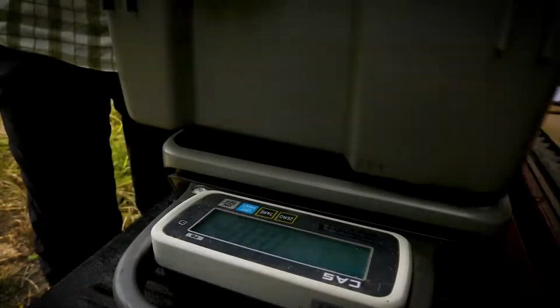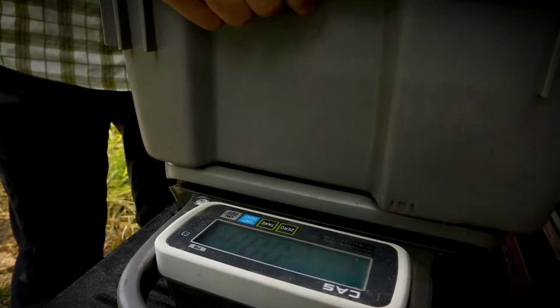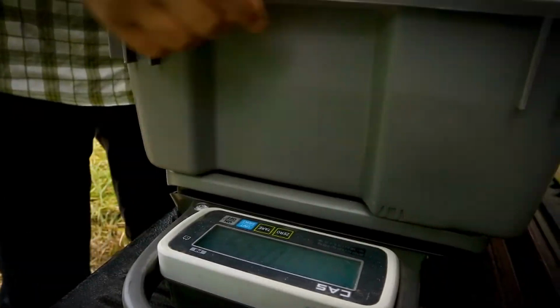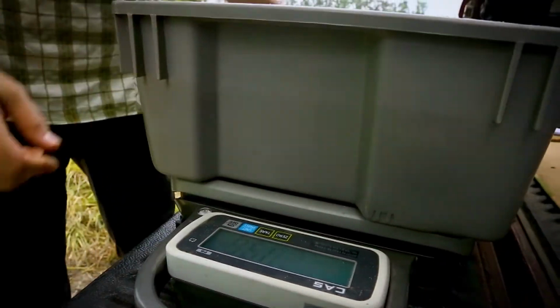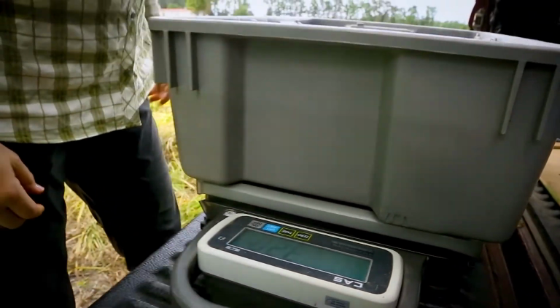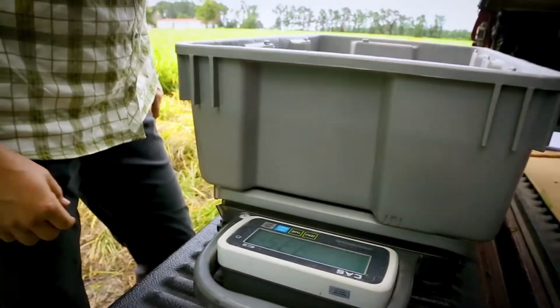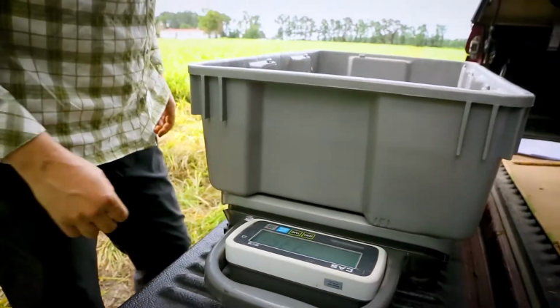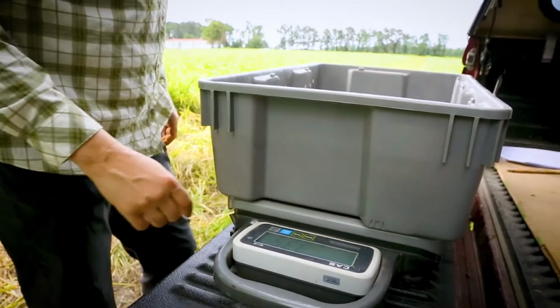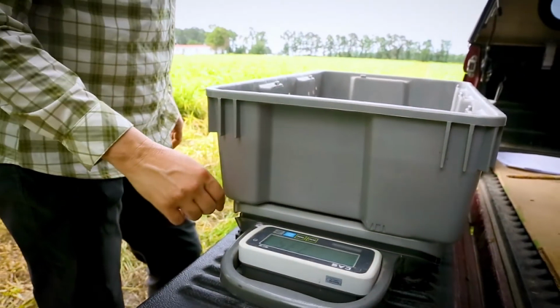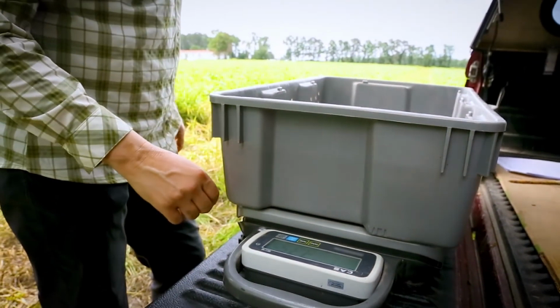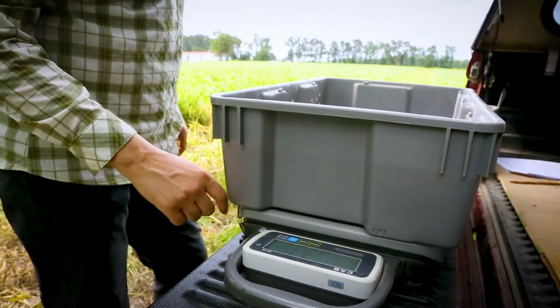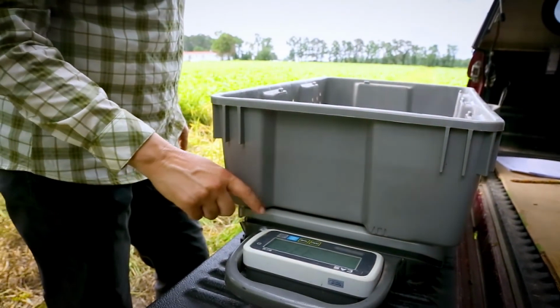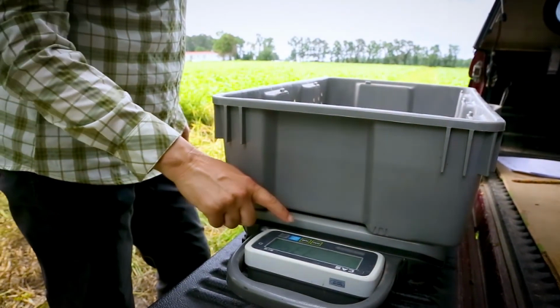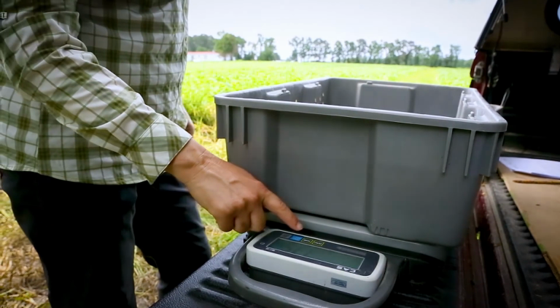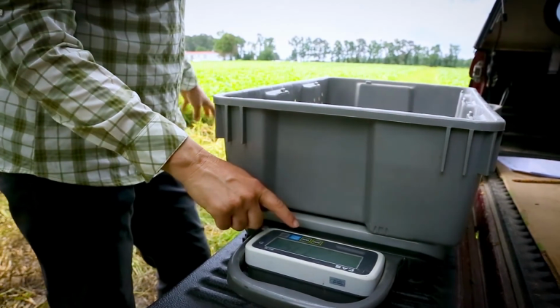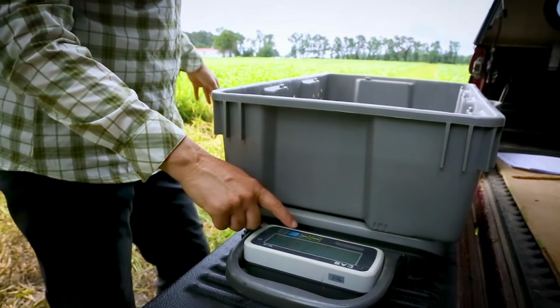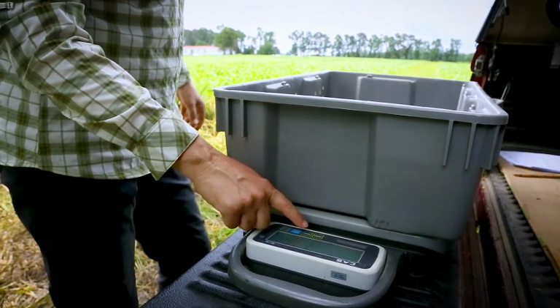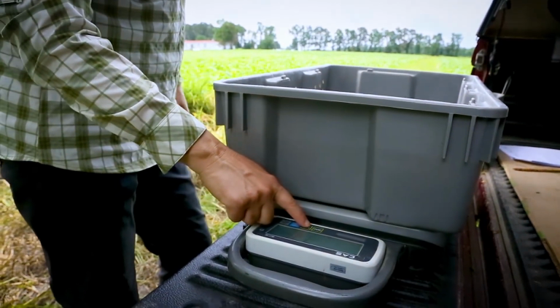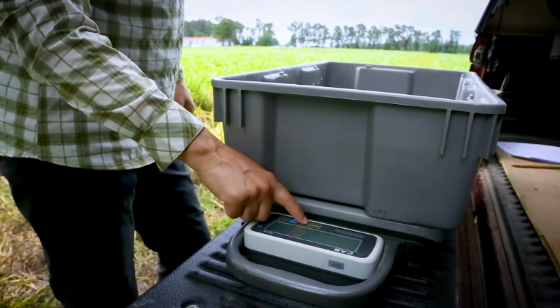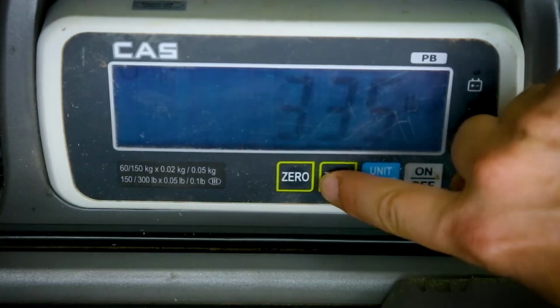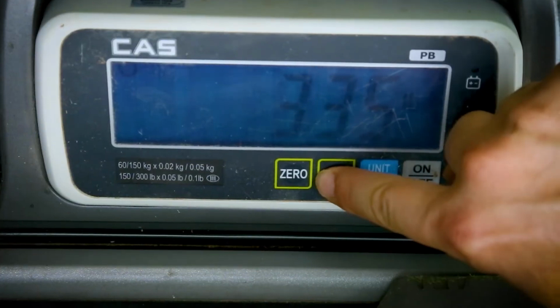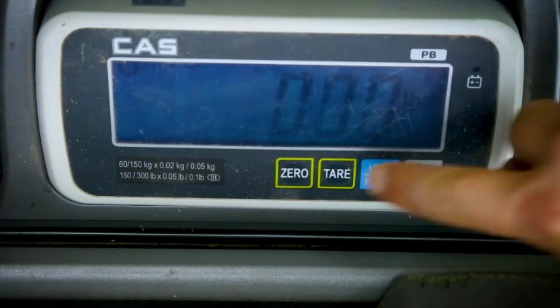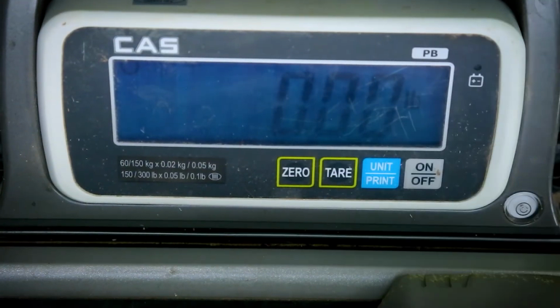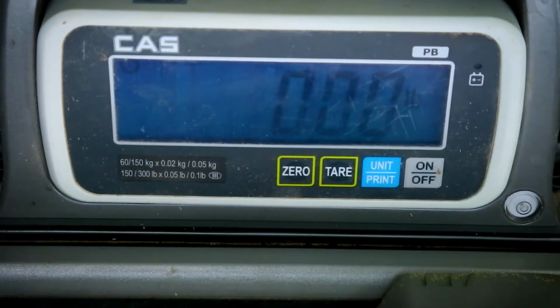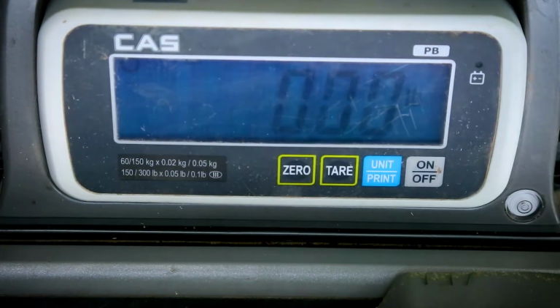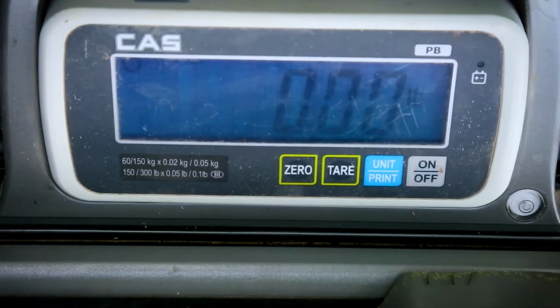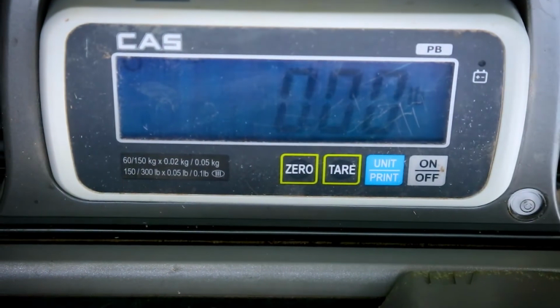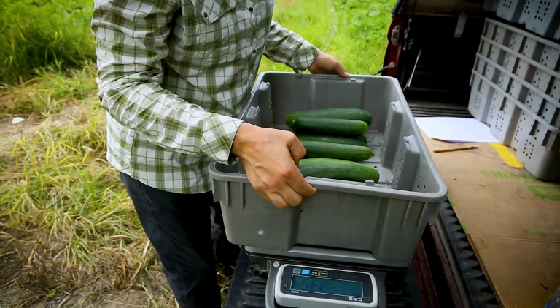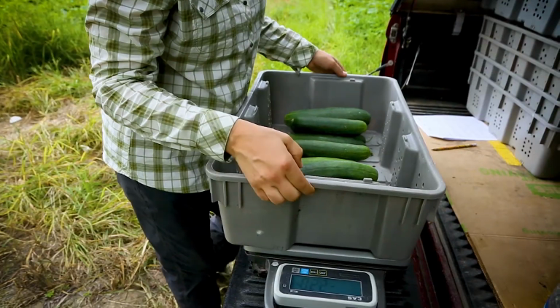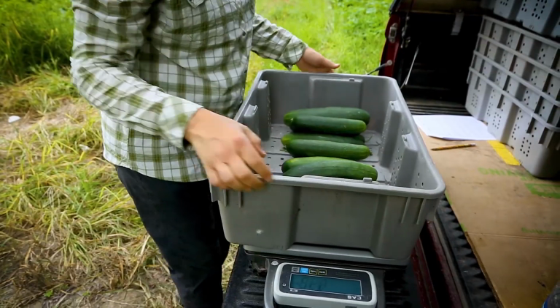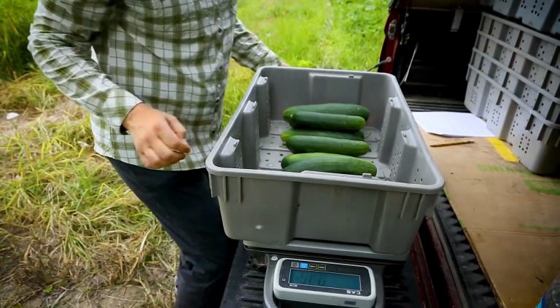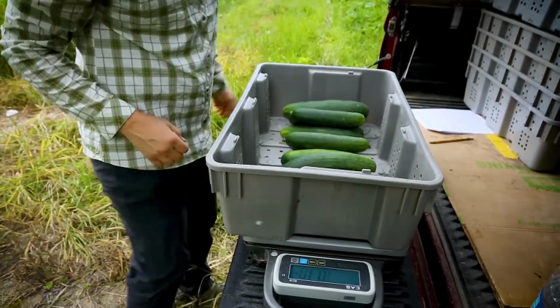Weigh each sample category, remembering to subtract the weight of the harvest container. Record the weights in pounds for each of the categories.